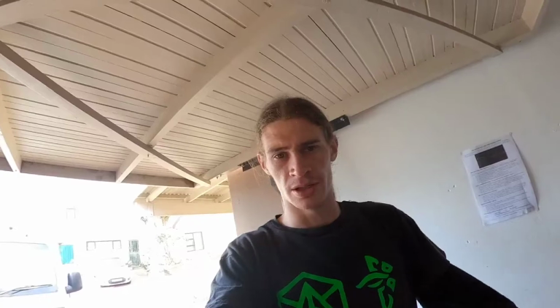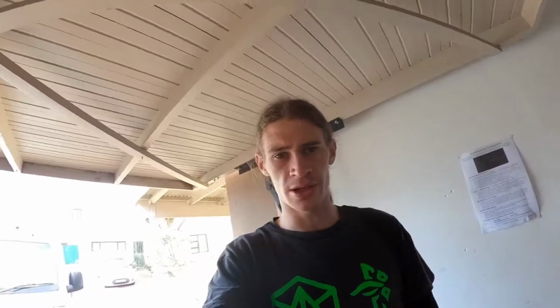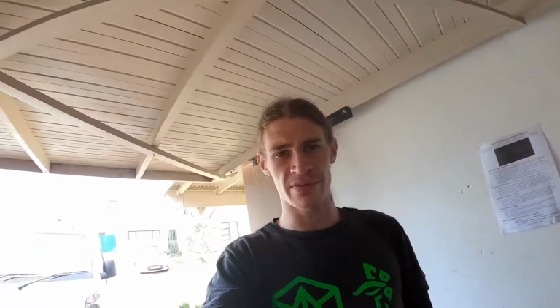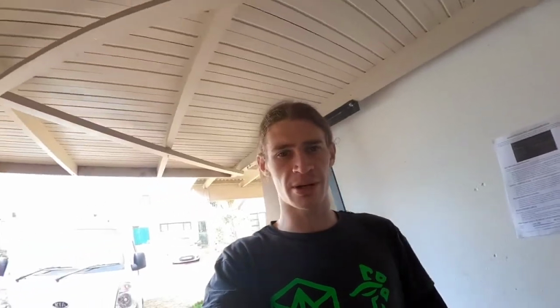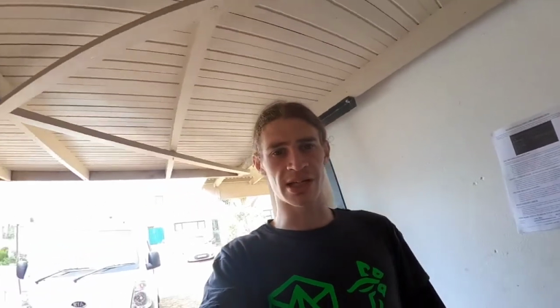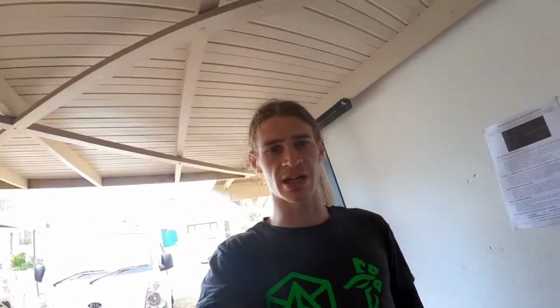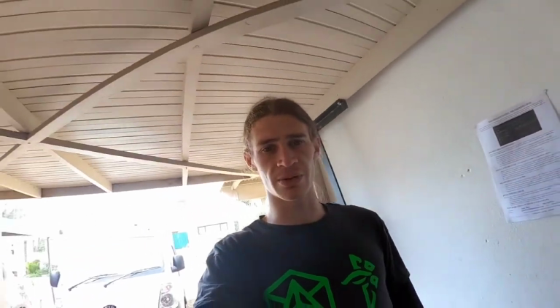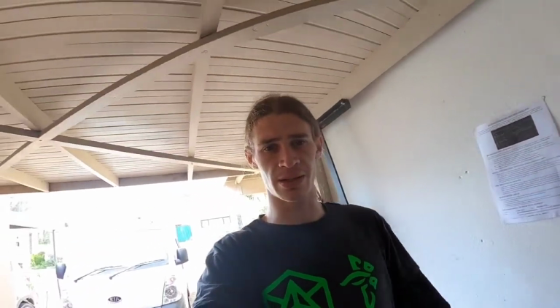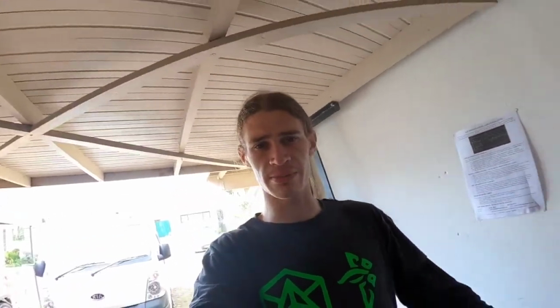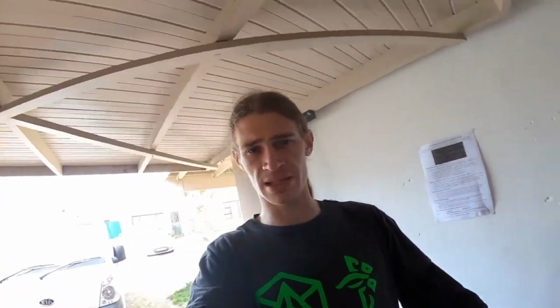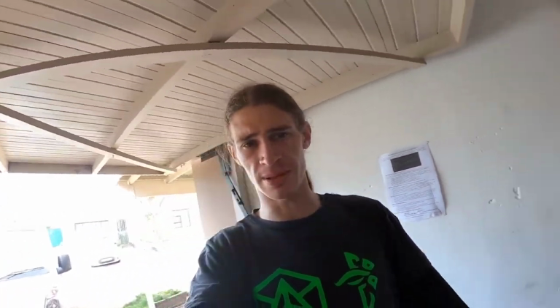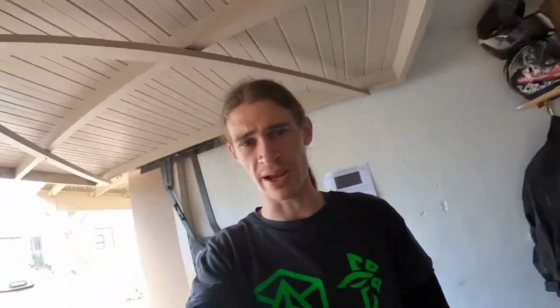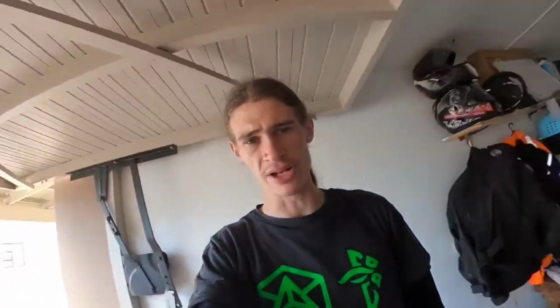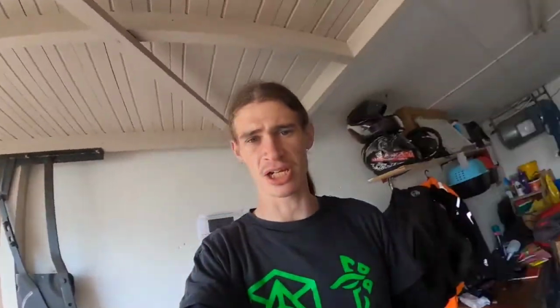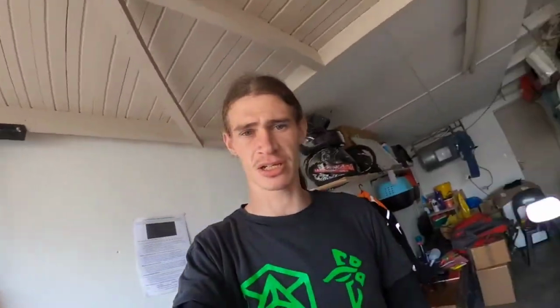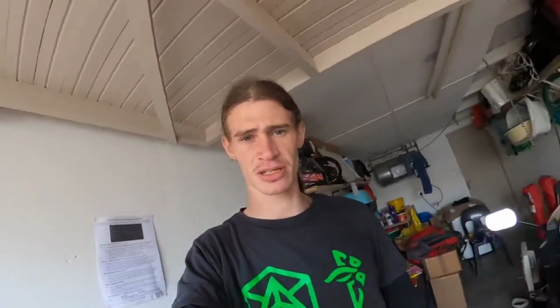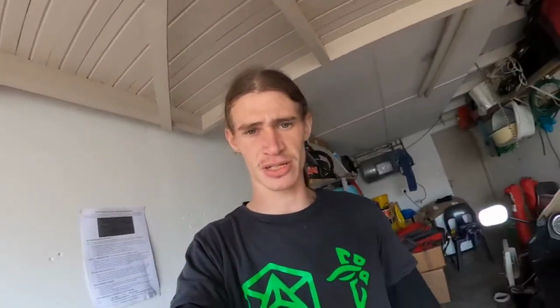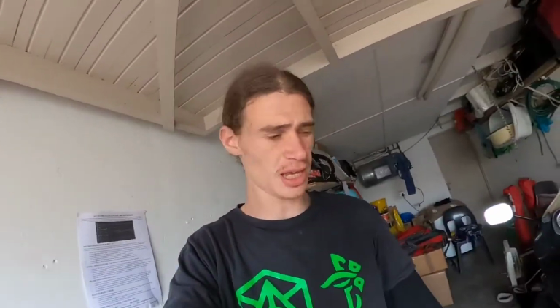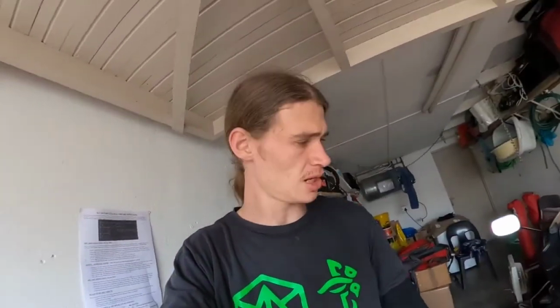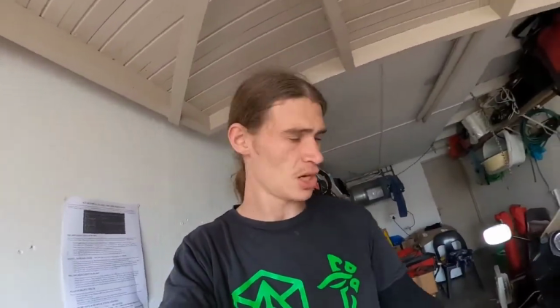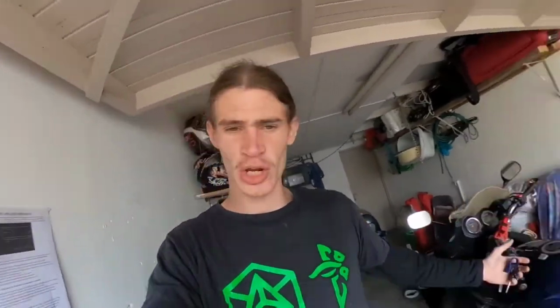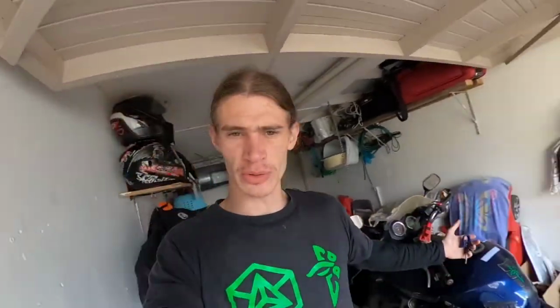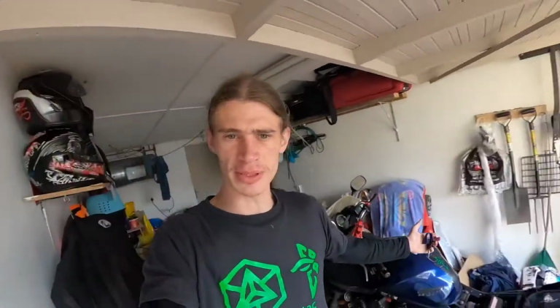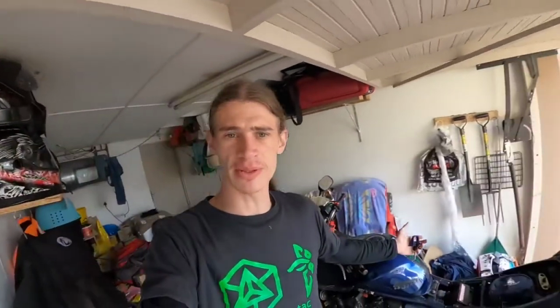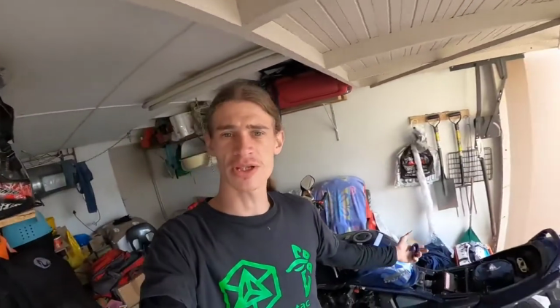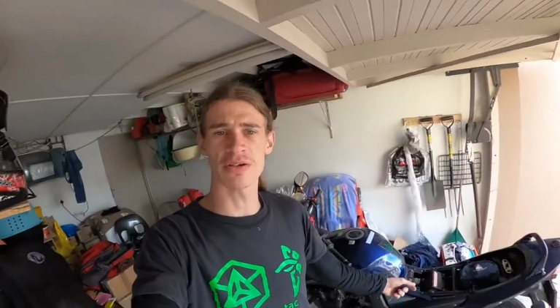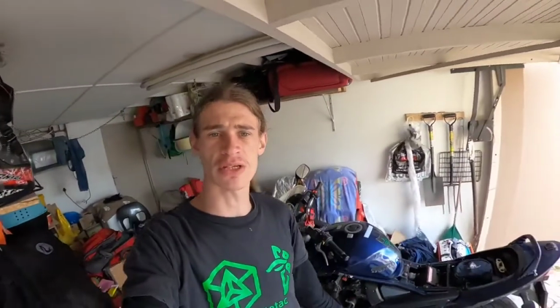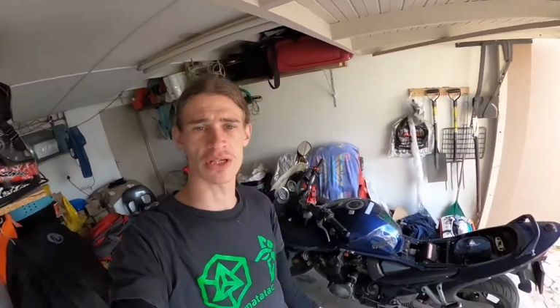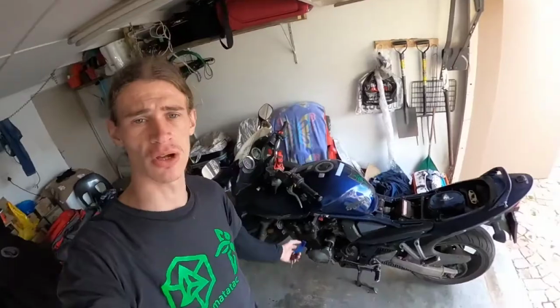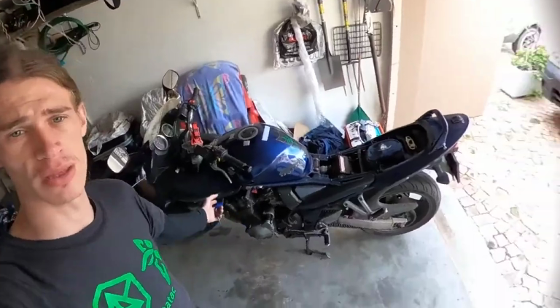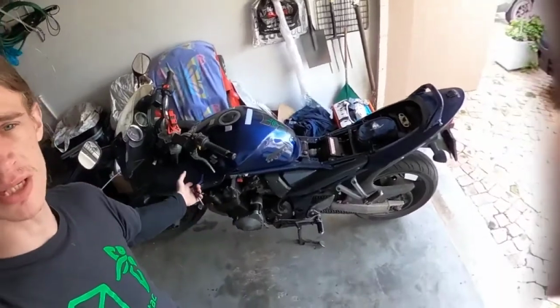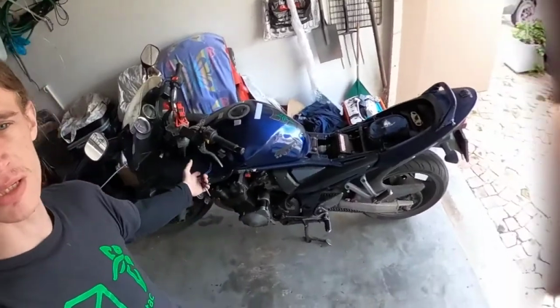Hello everybody and welcome back to my garage. Today we'll be doing a service on the beast.